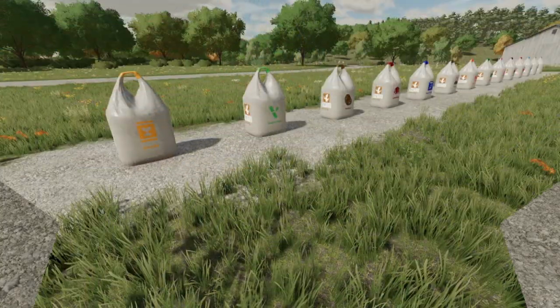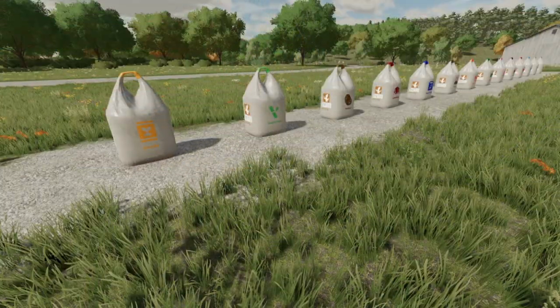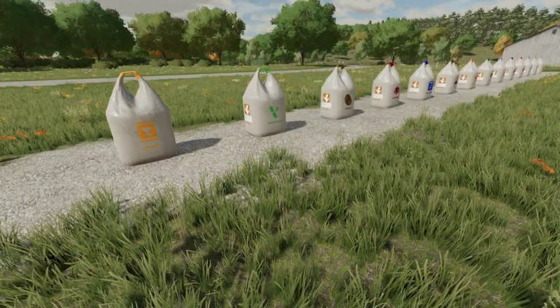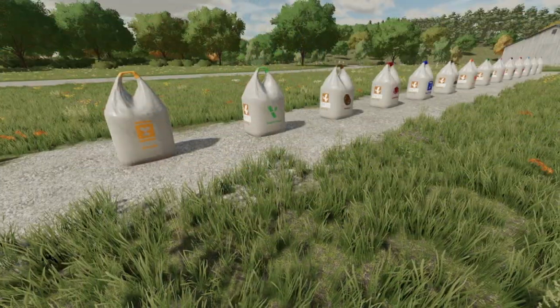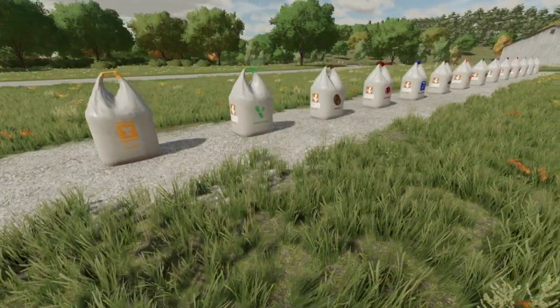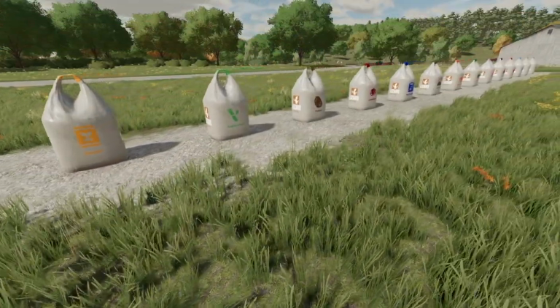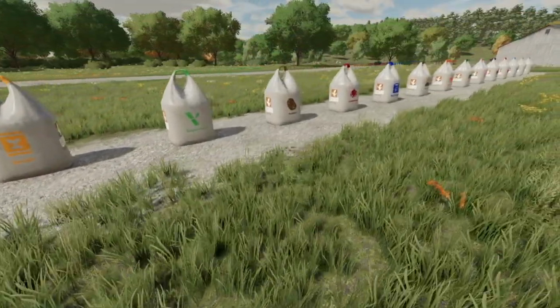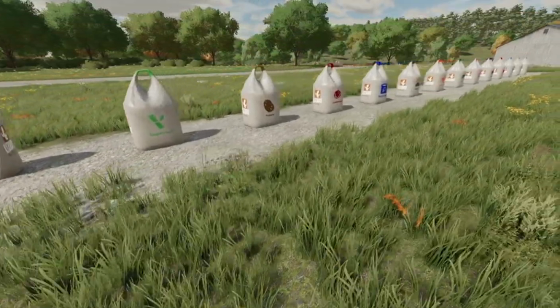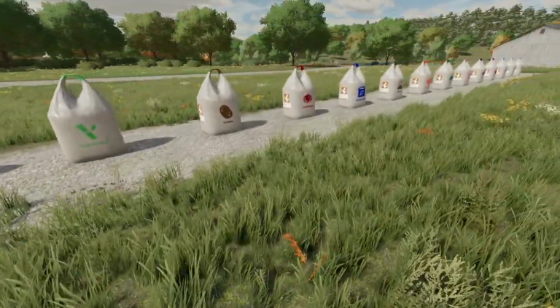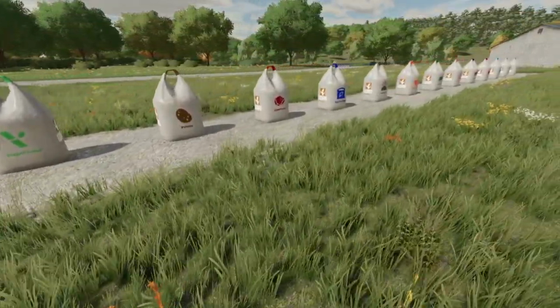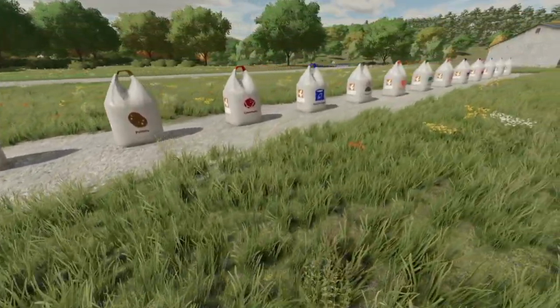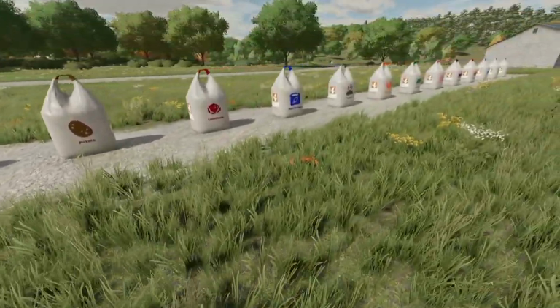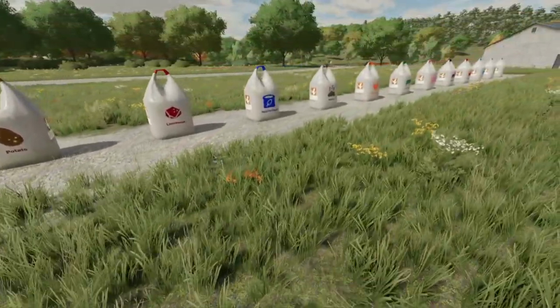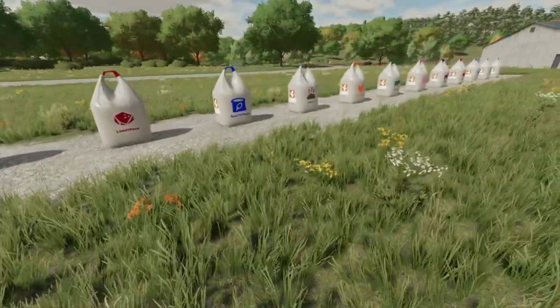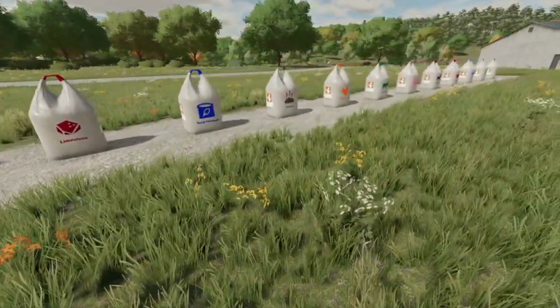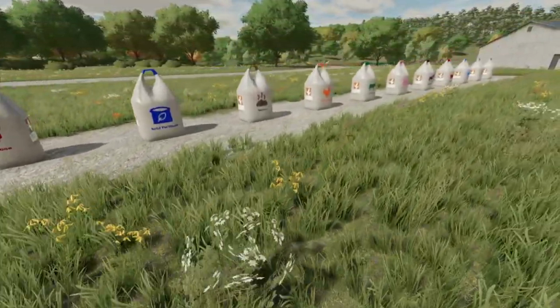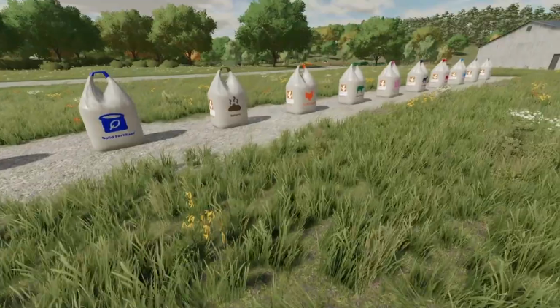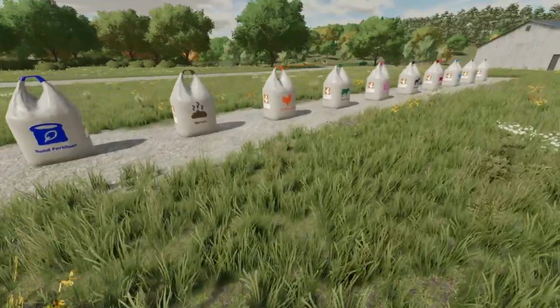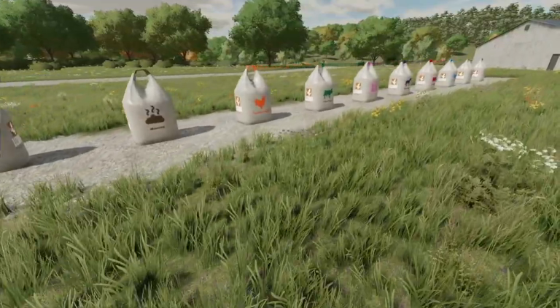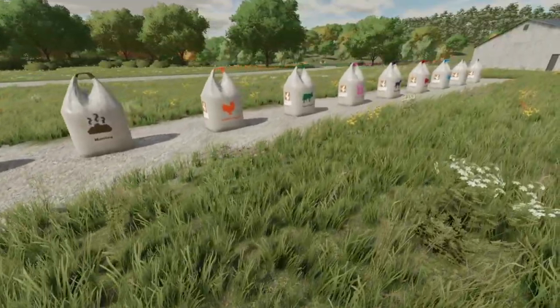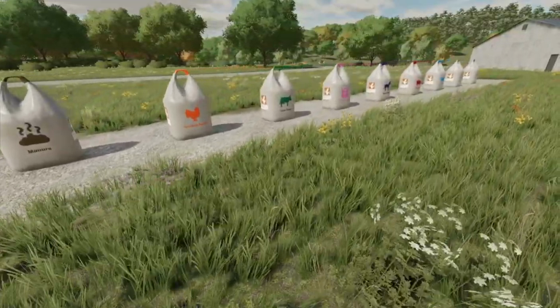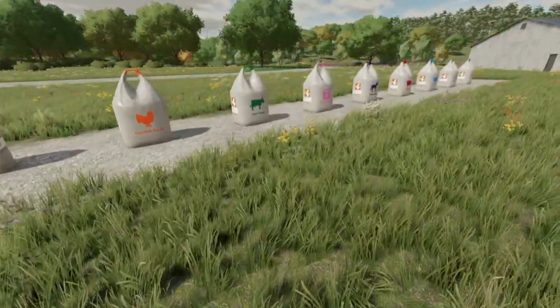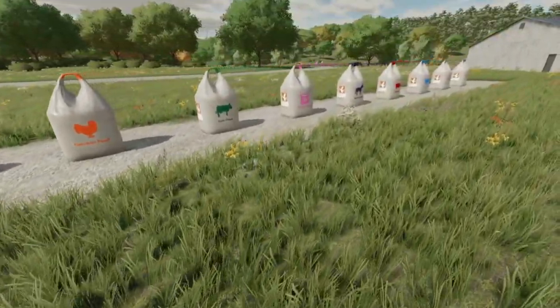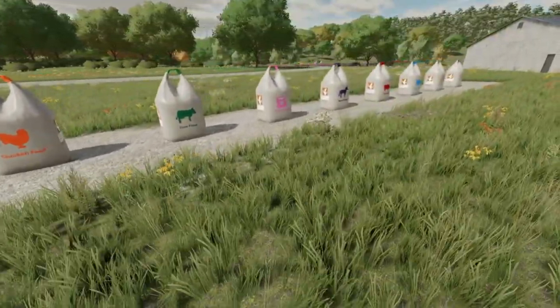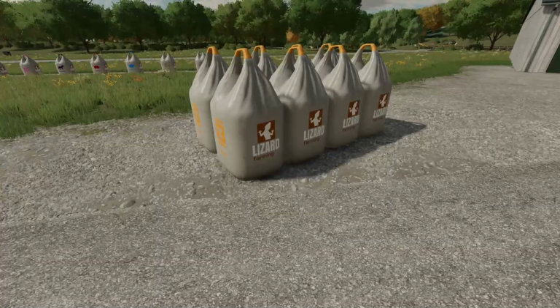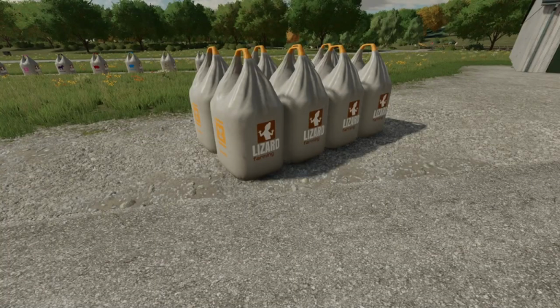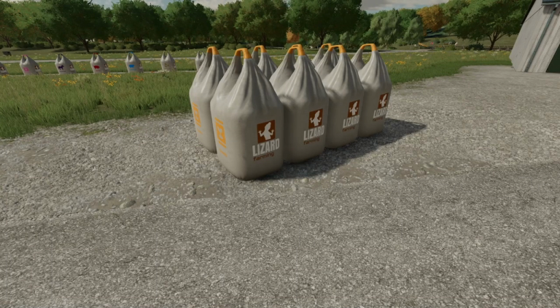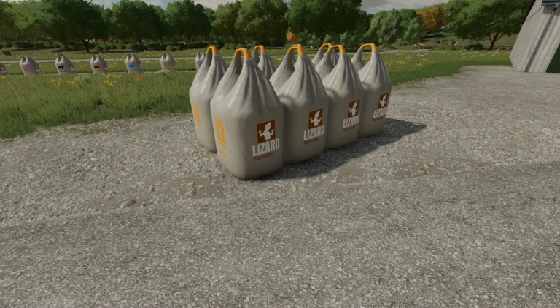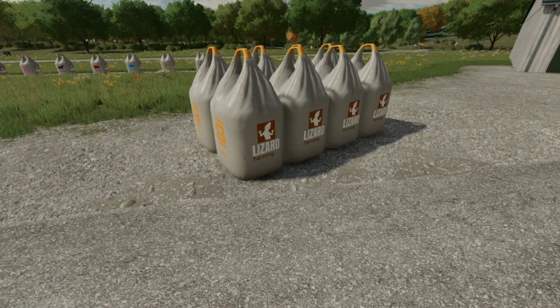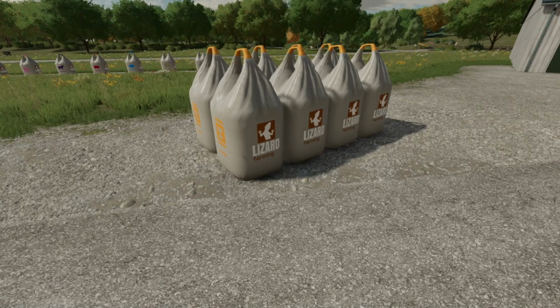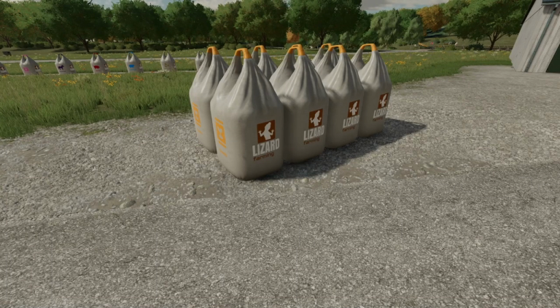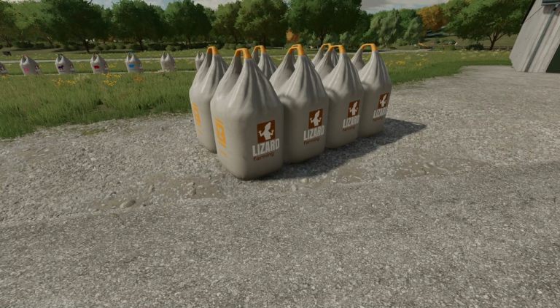If pallets aren't your thing, all of those great products can also be purchased in 2100 liter big bags in quantities of one through eight.